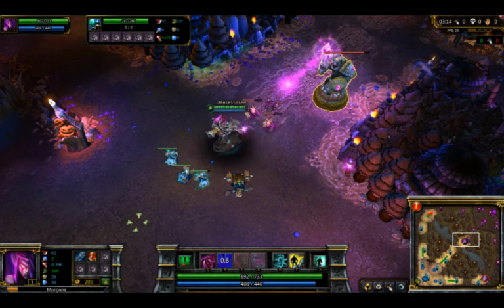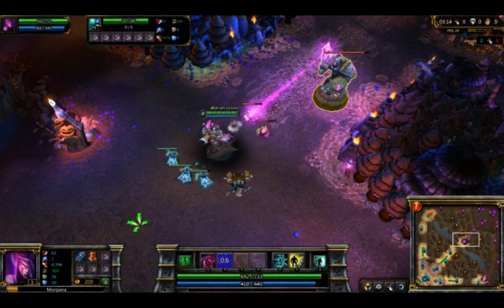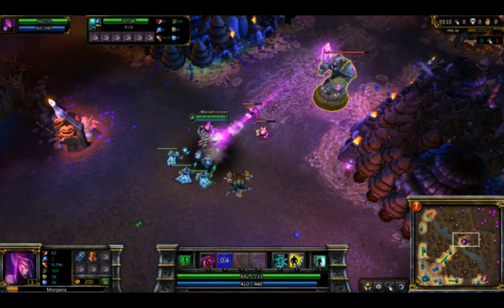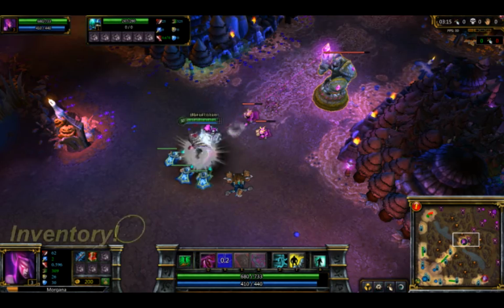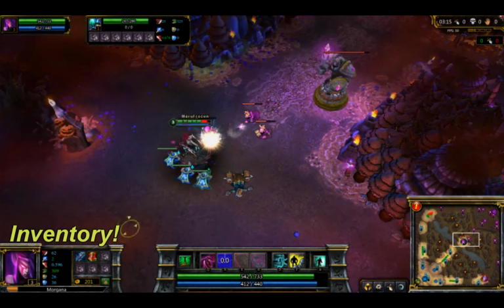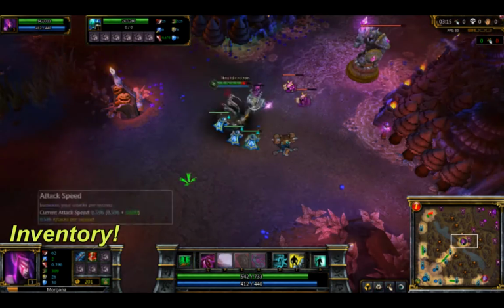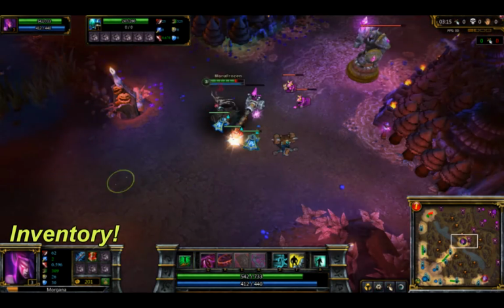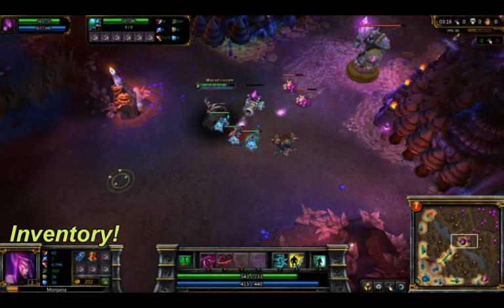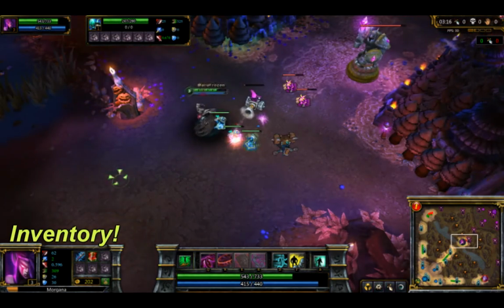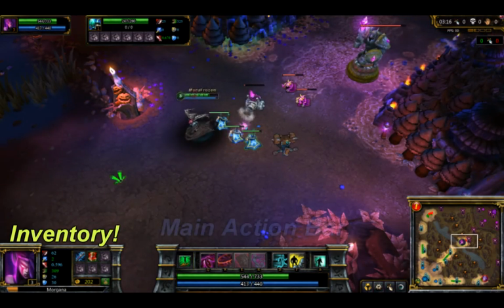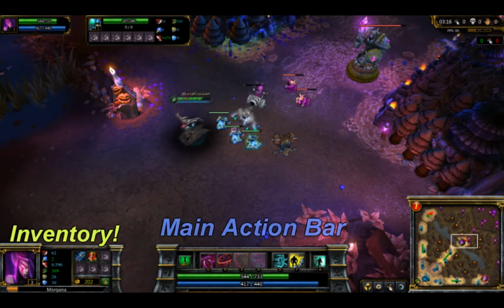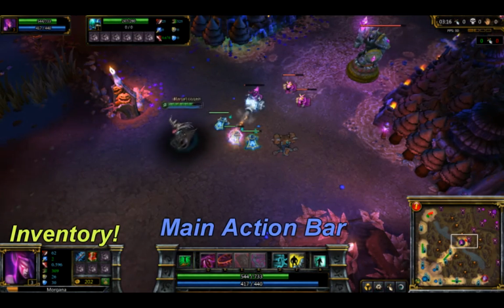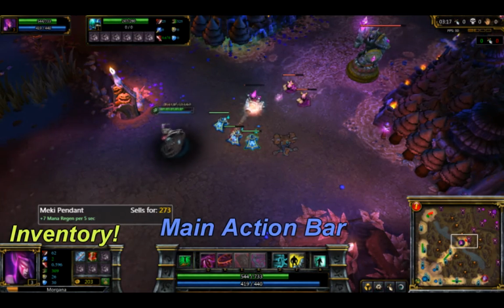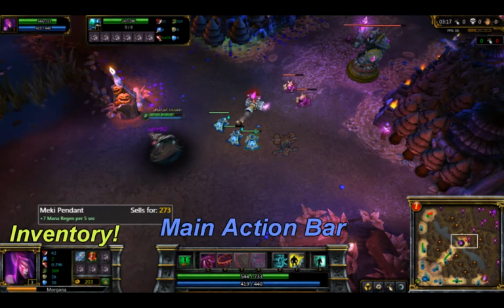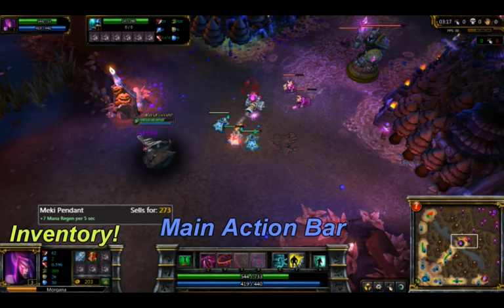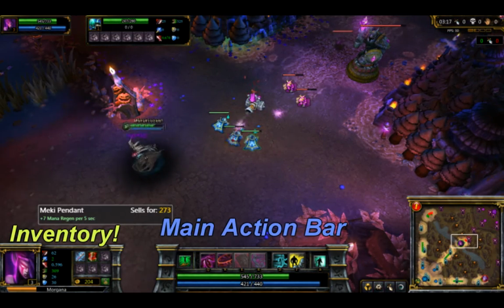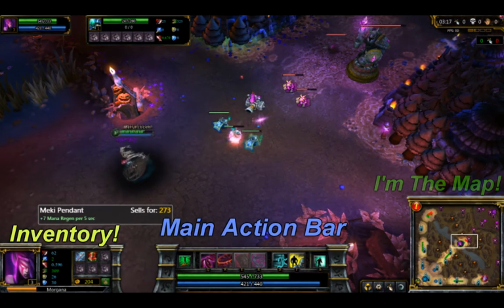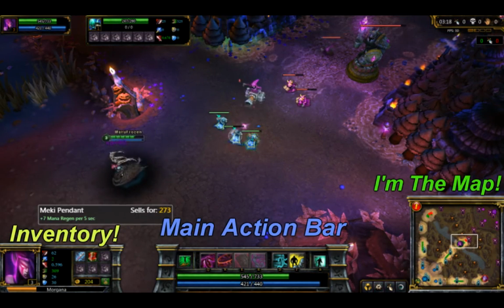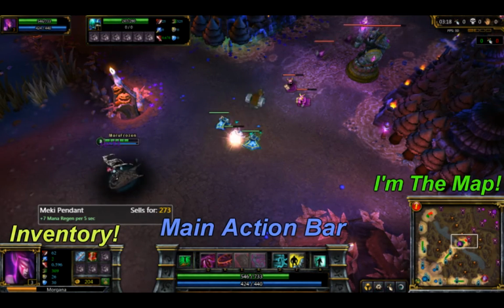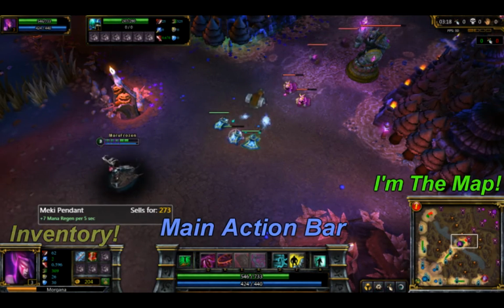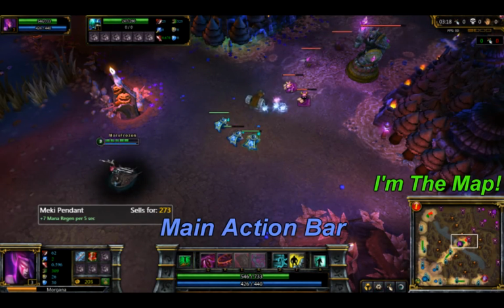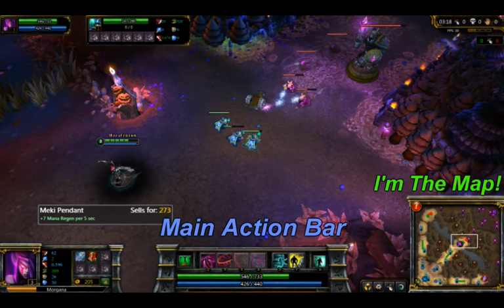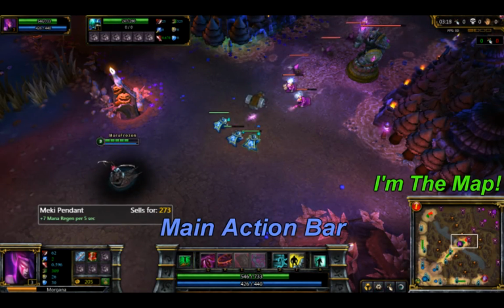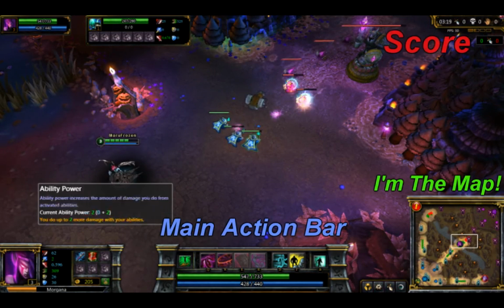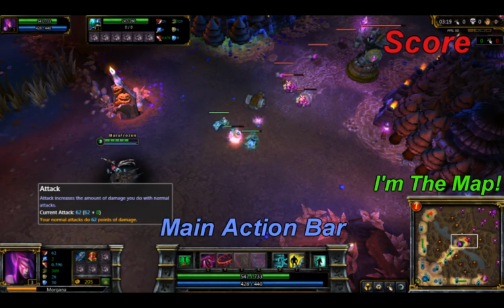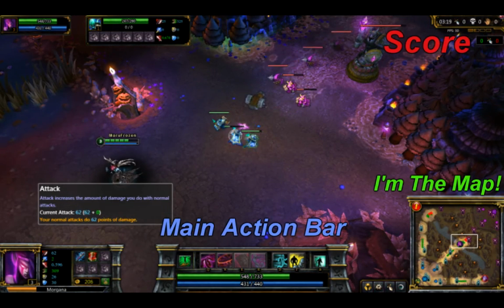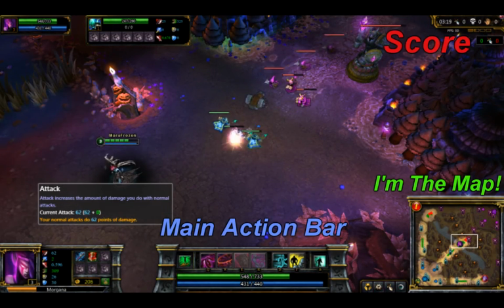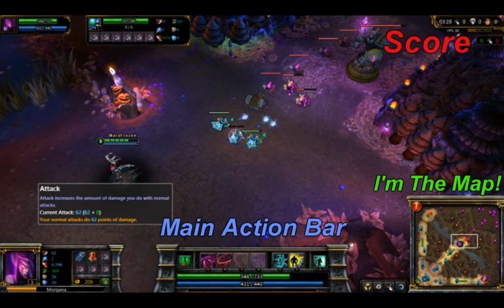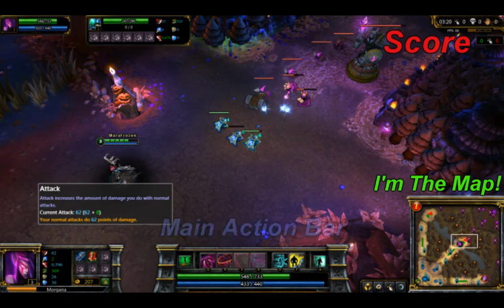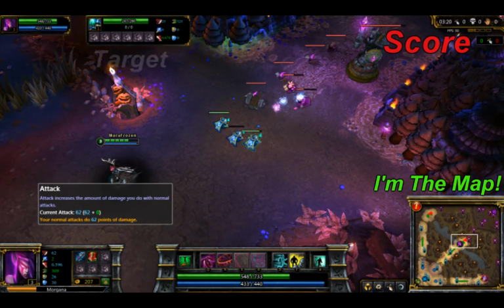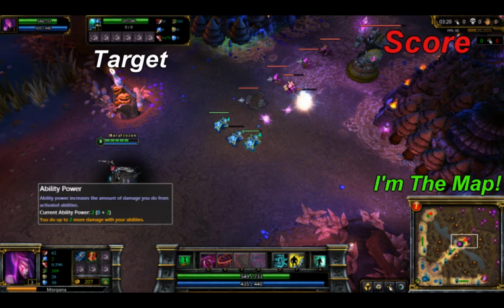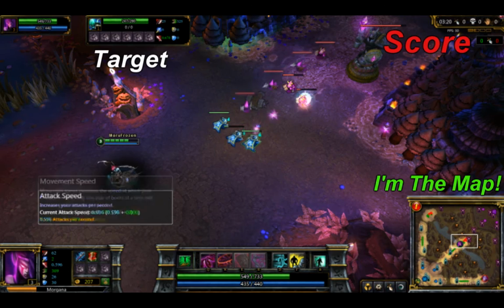You have your inventory, your main action bar, your map, the score, and your target.